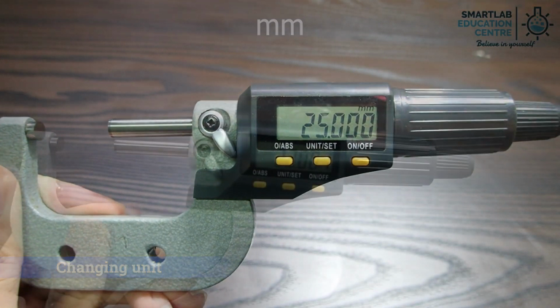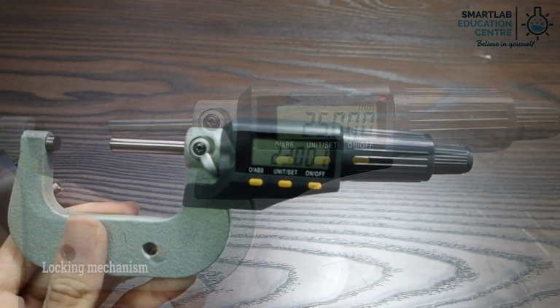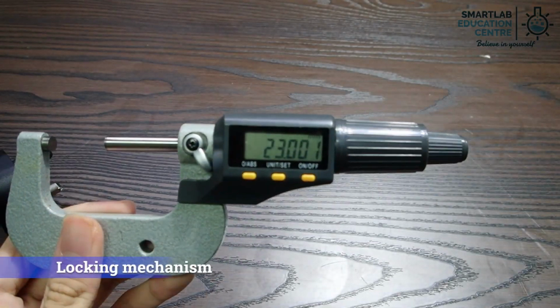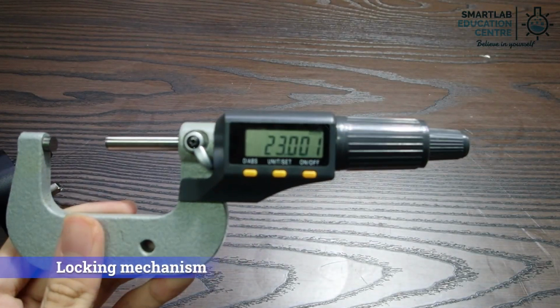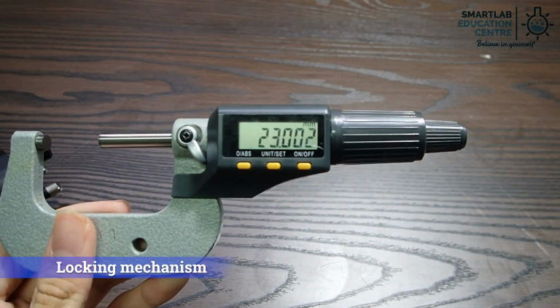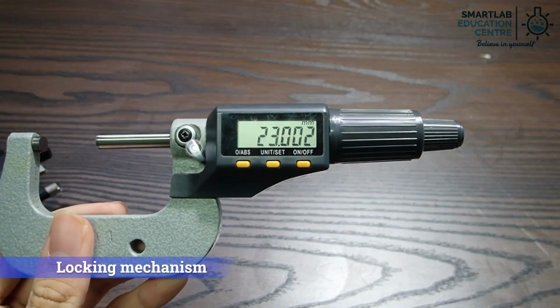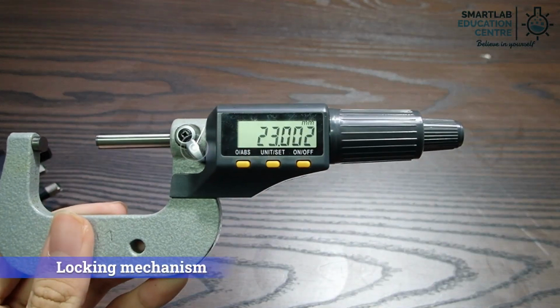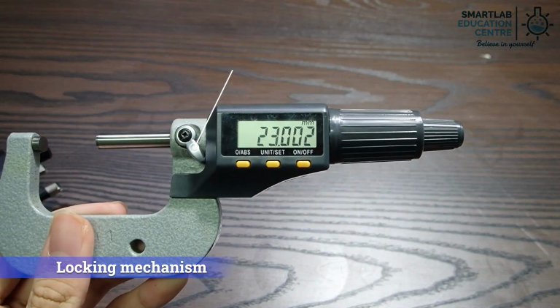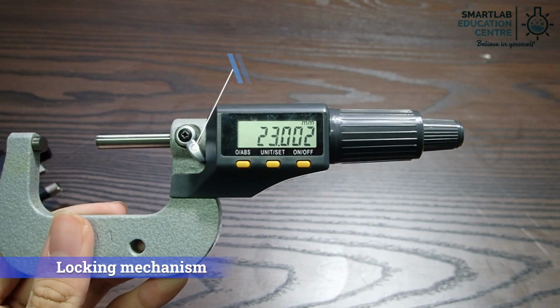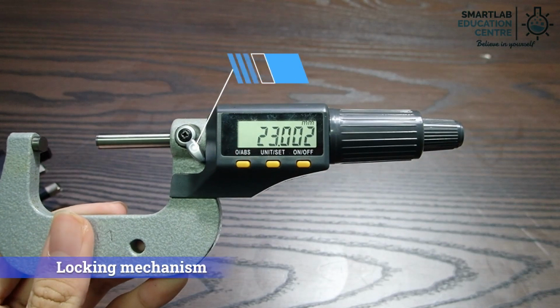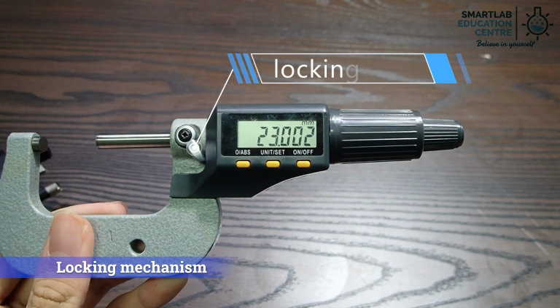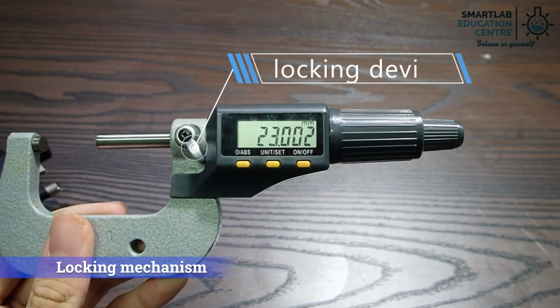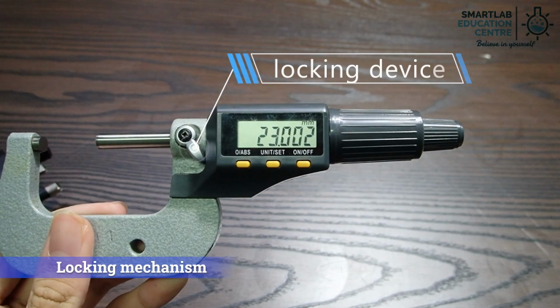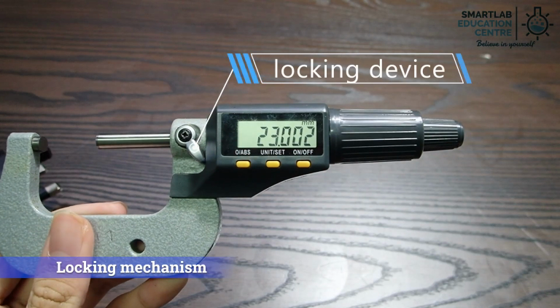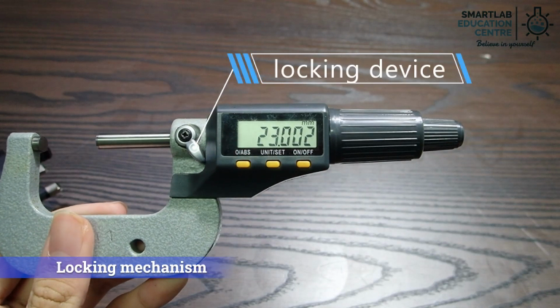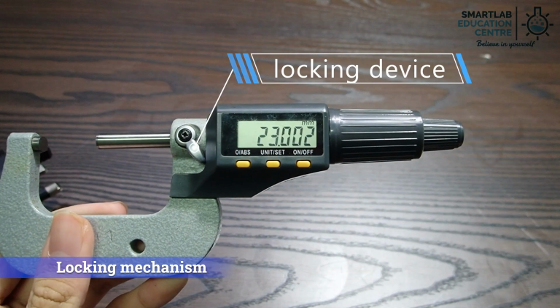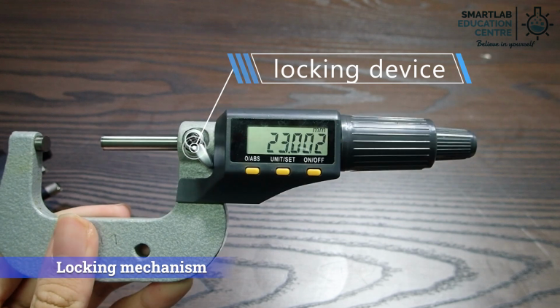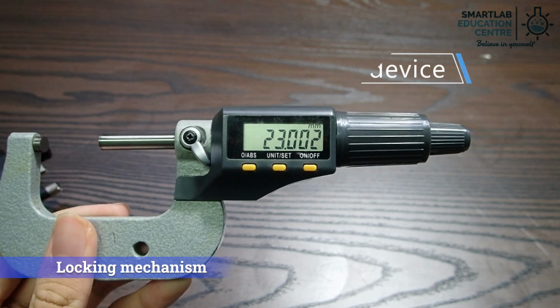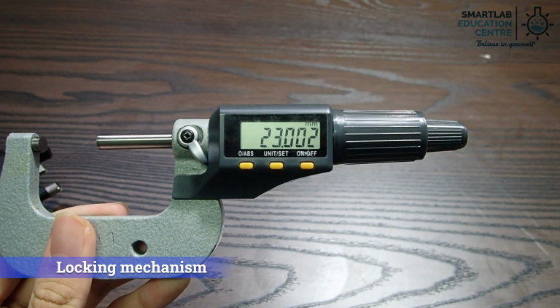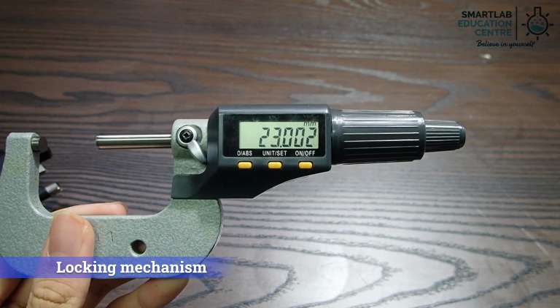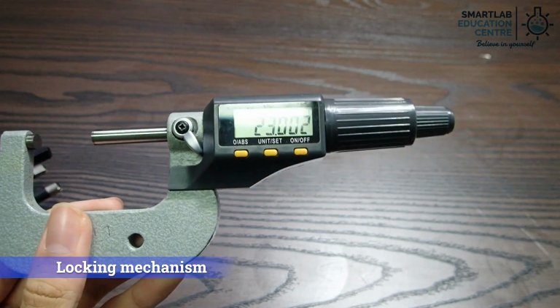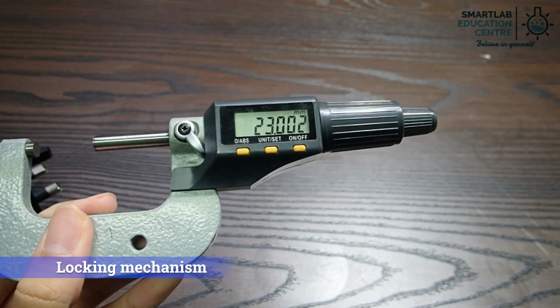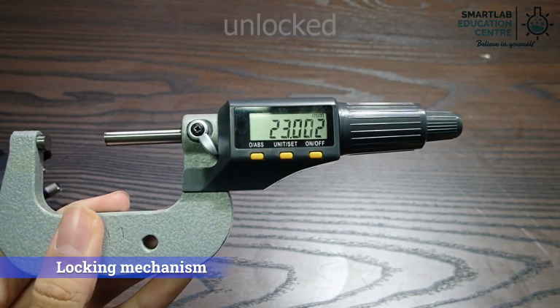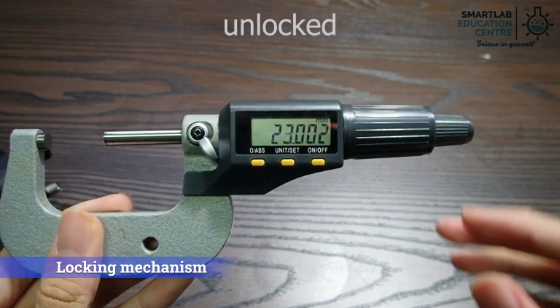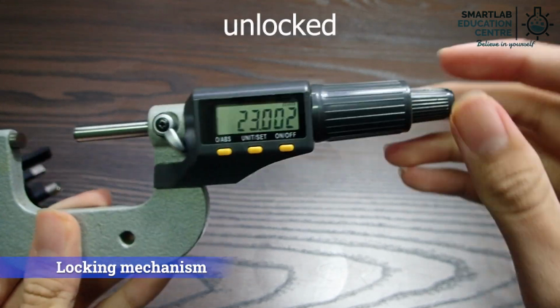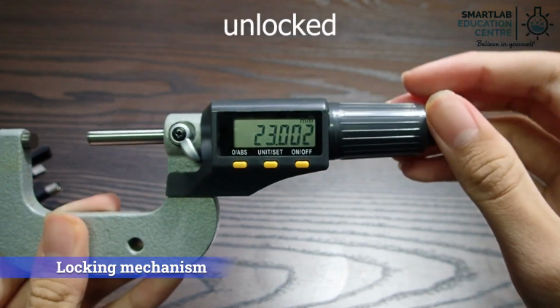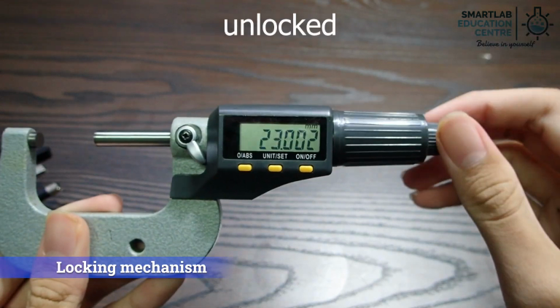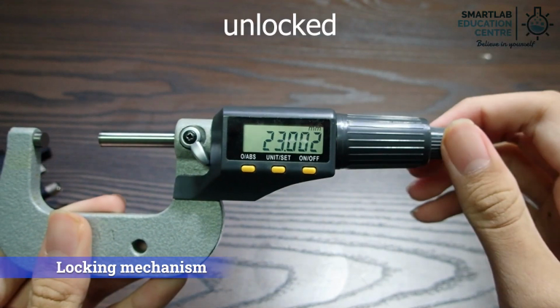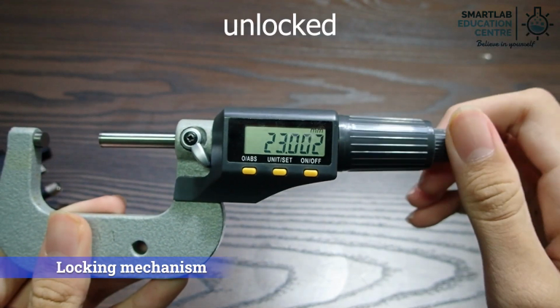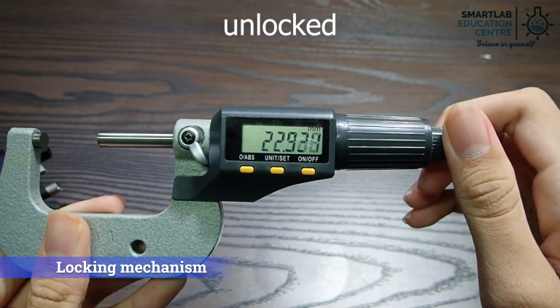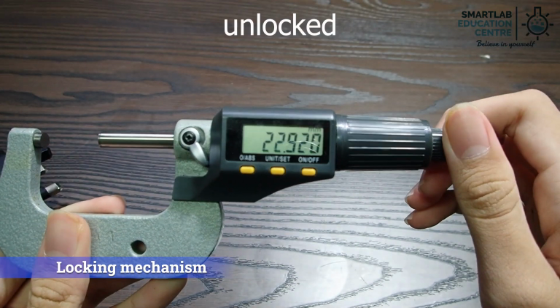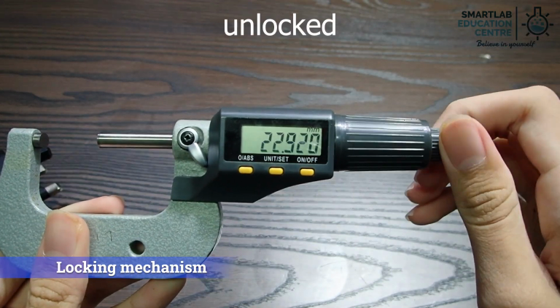The locking device prevents the knob from turning. When locked, the knob cannot turn. When unlocked, the knob can move freely.